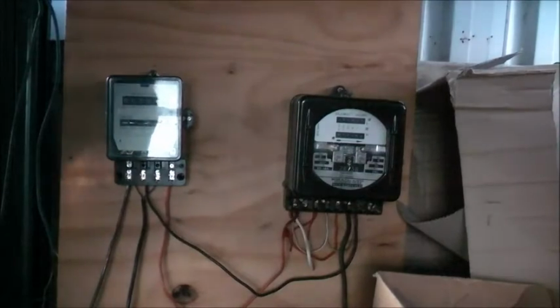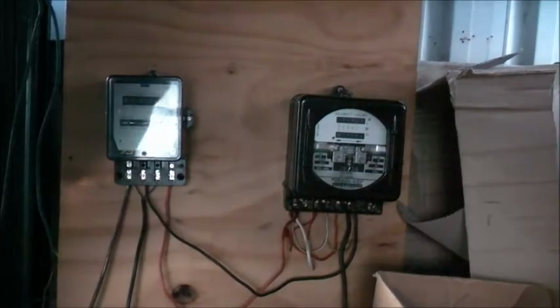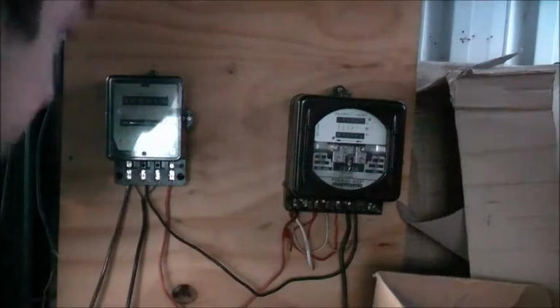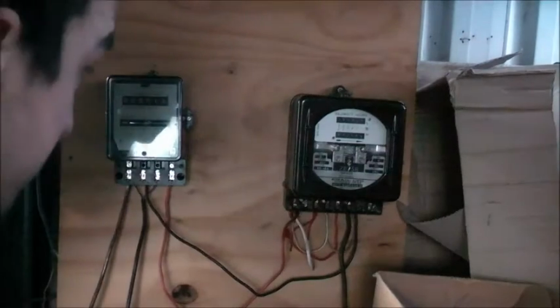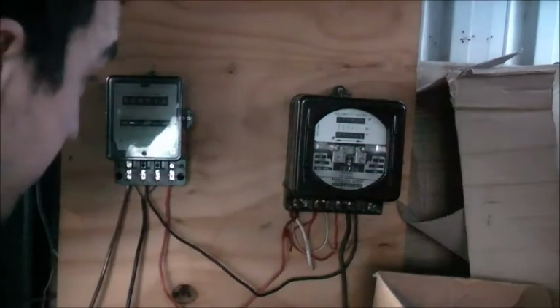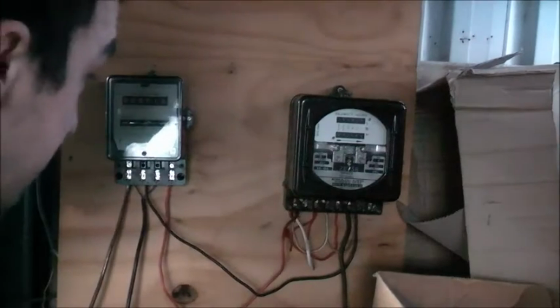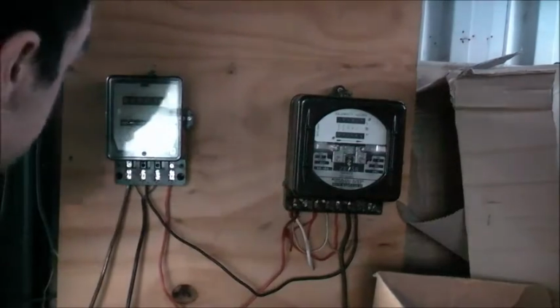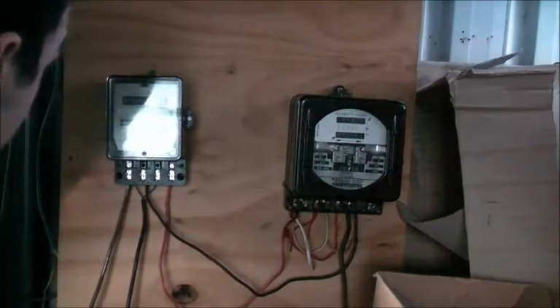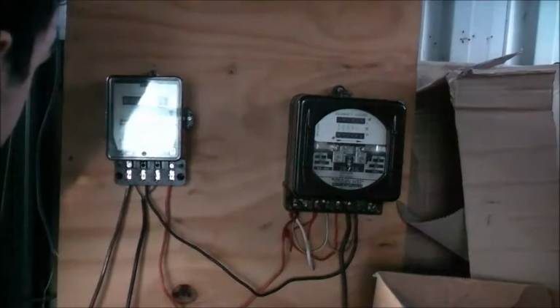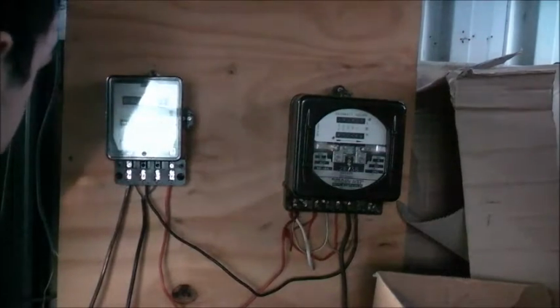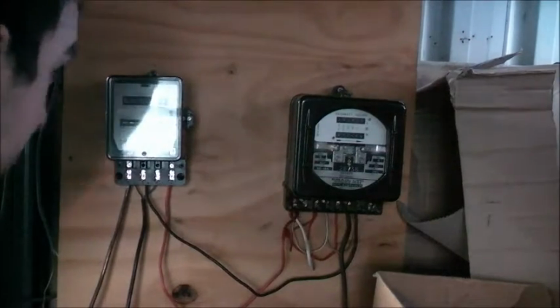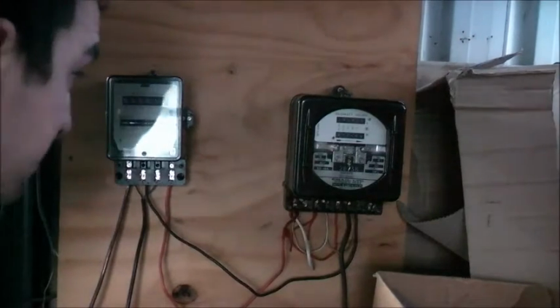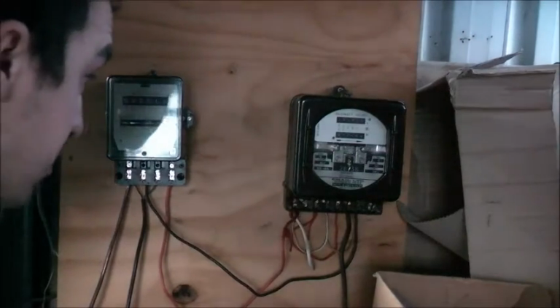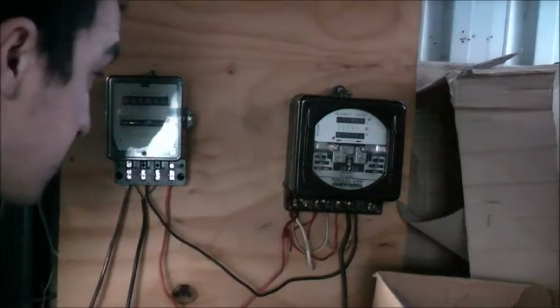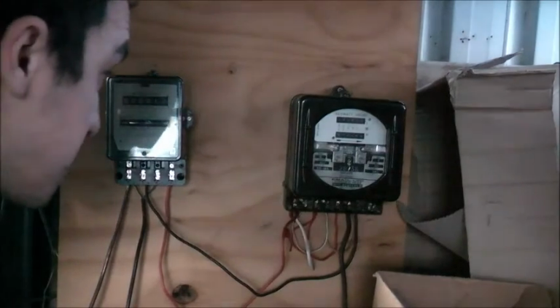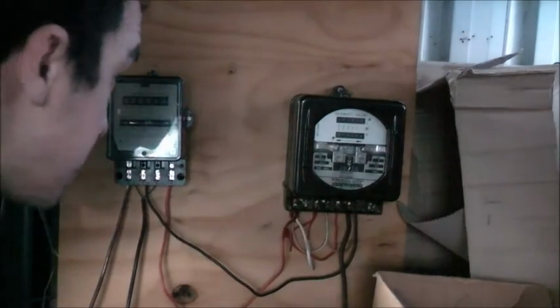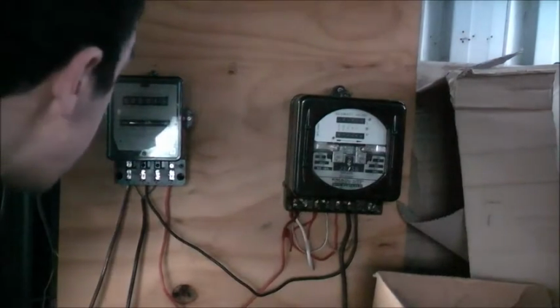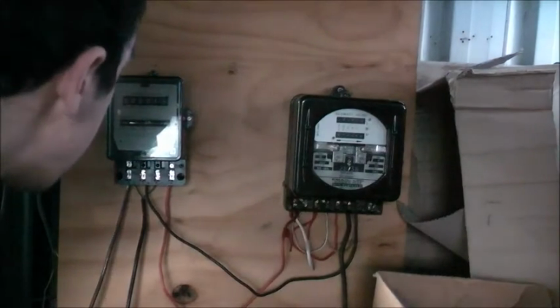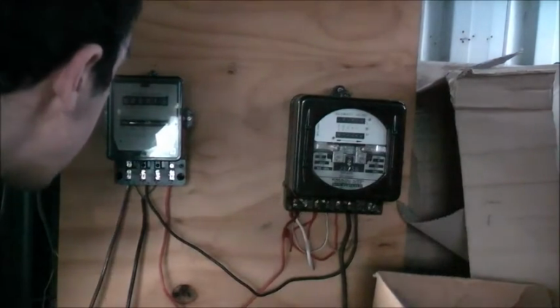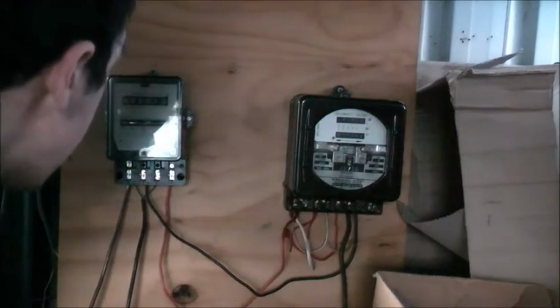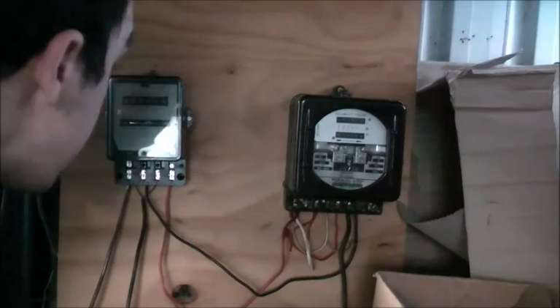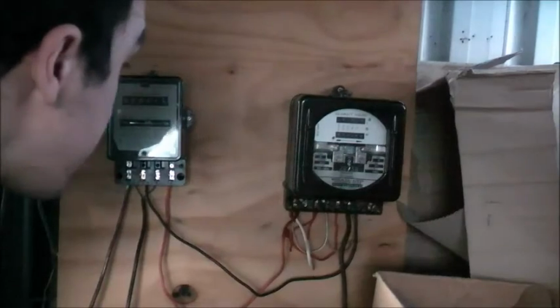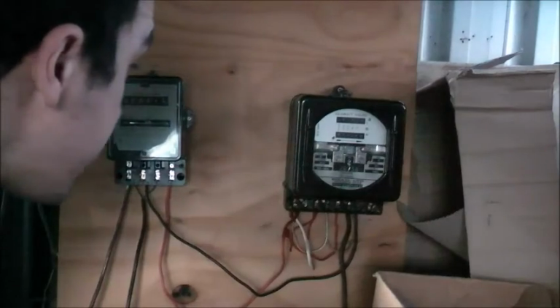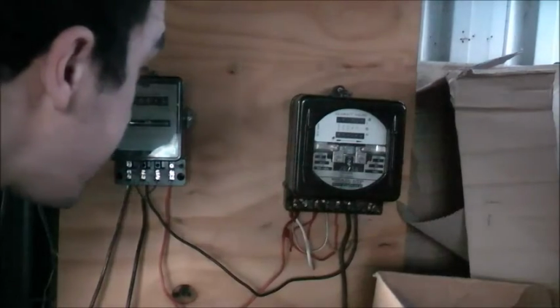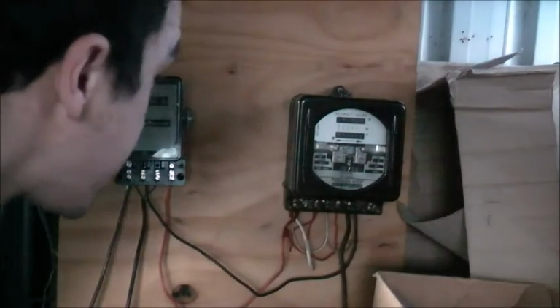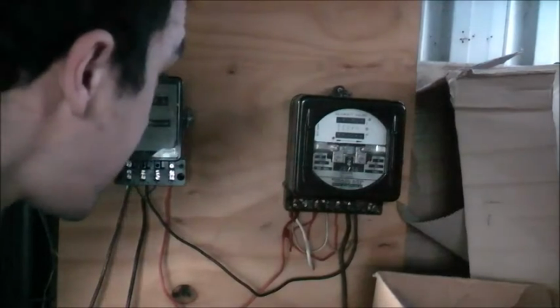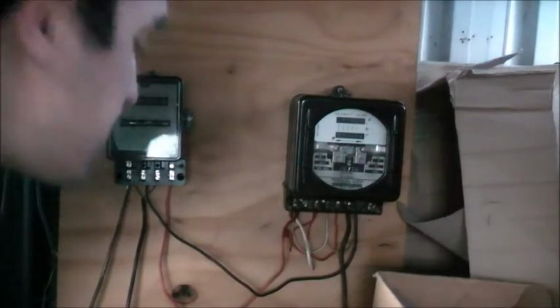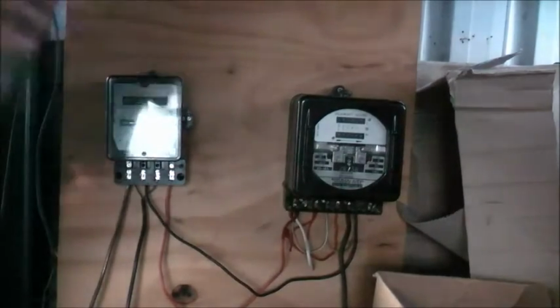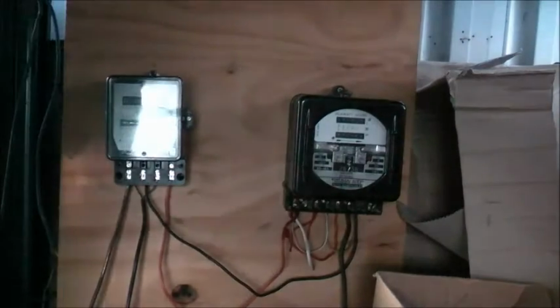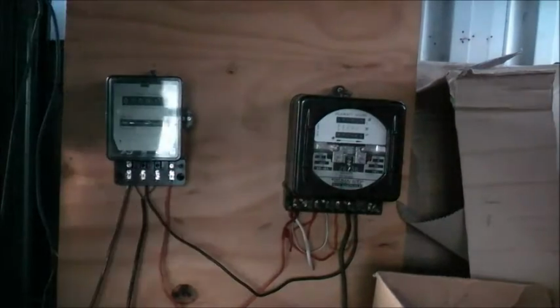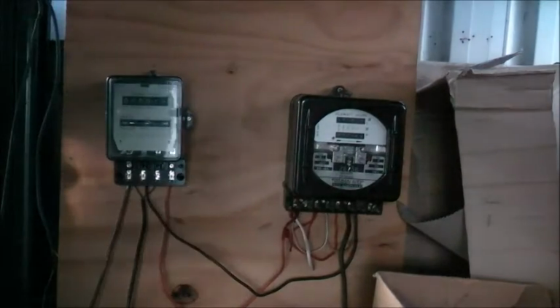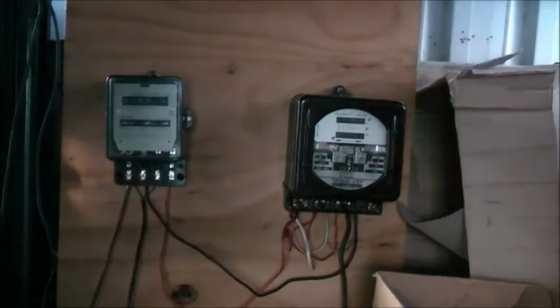This meter's pretty accurate so far — it's moved the same amount of increments.